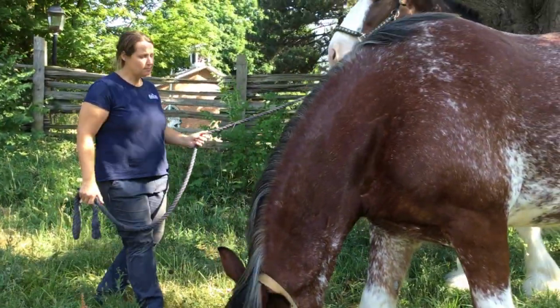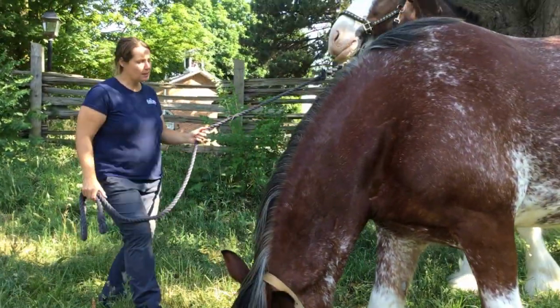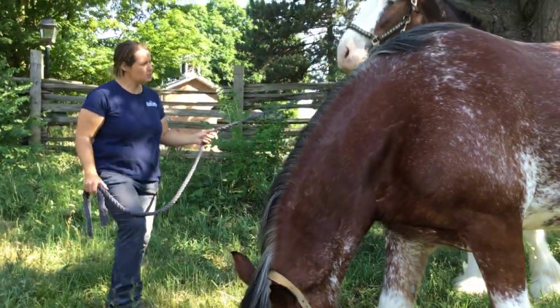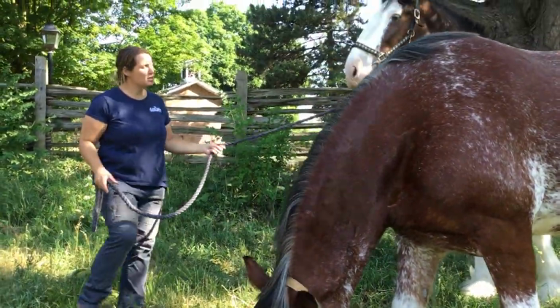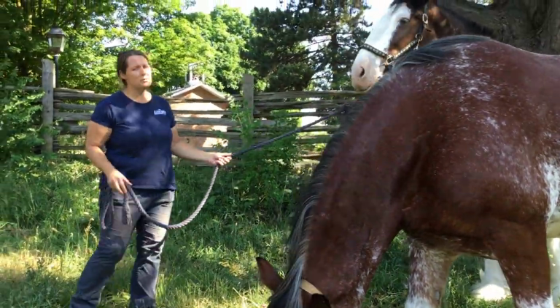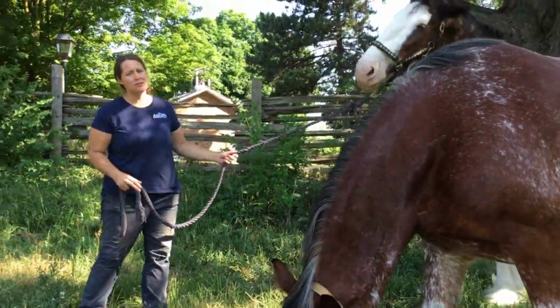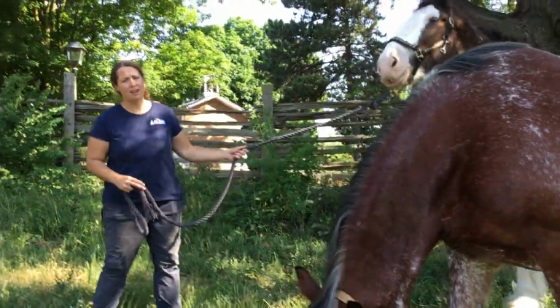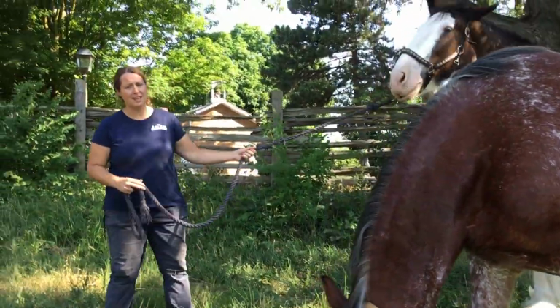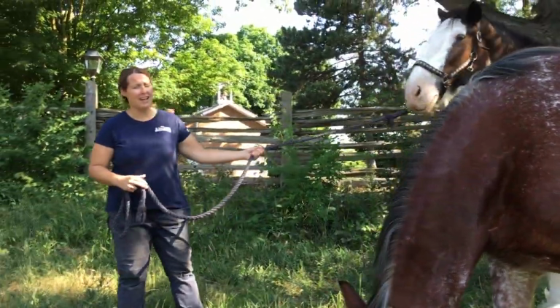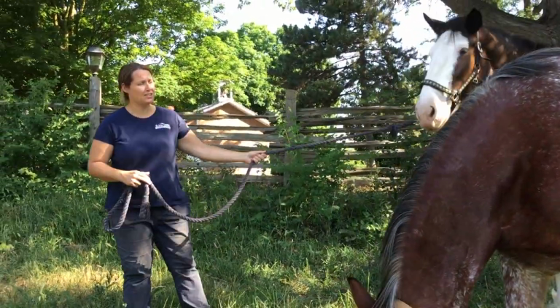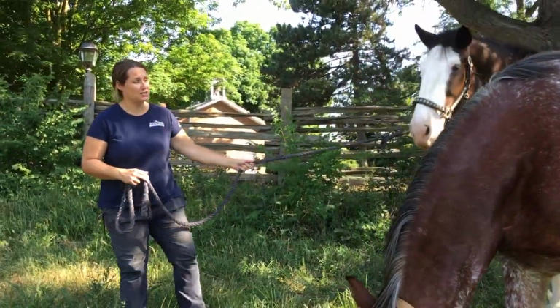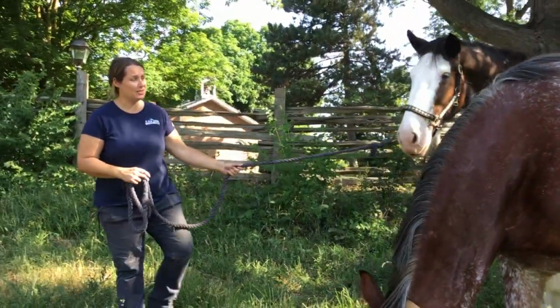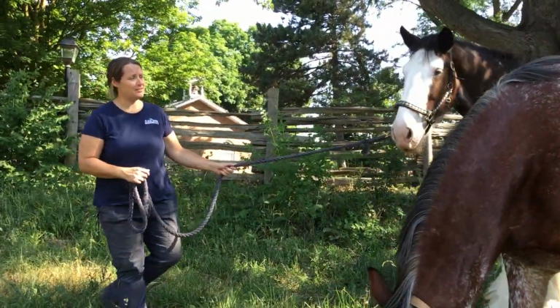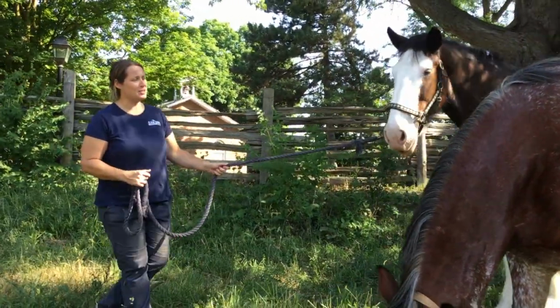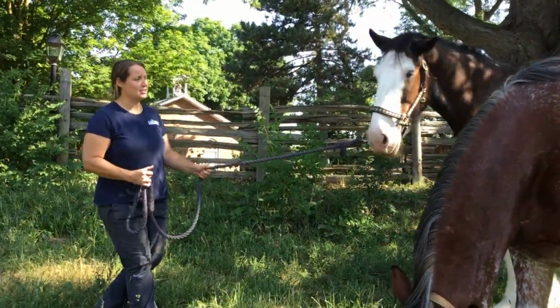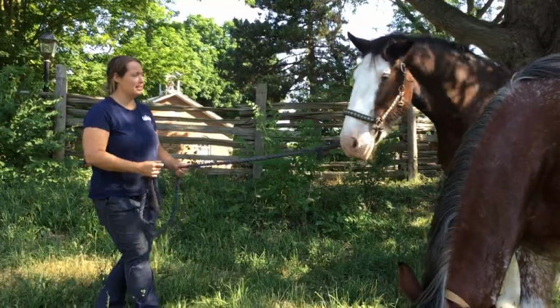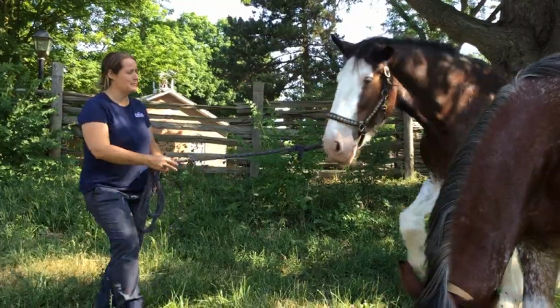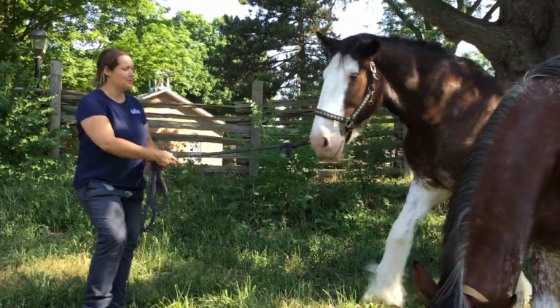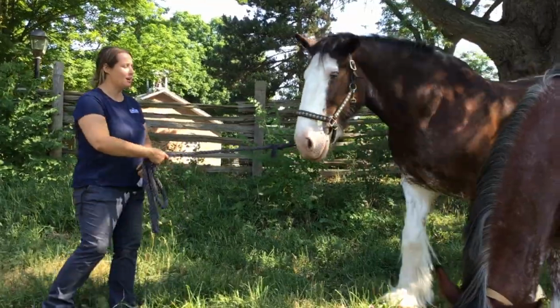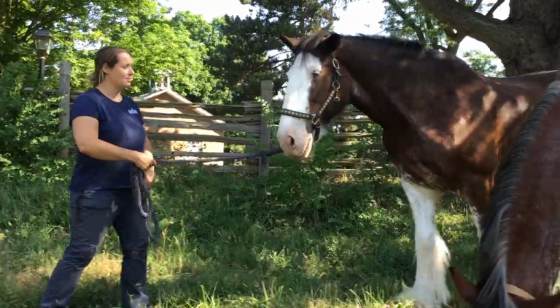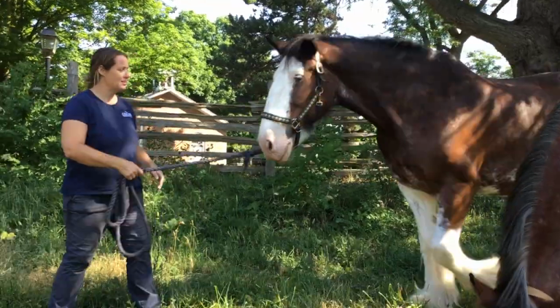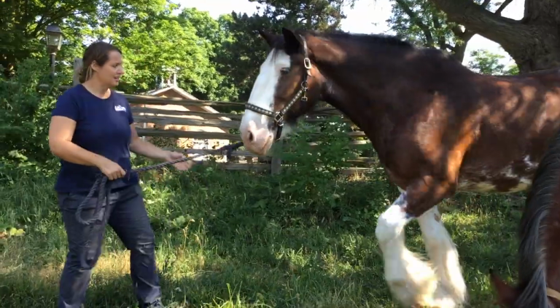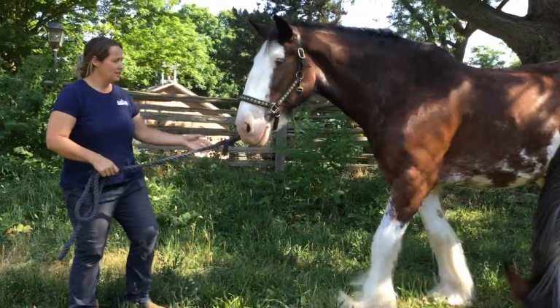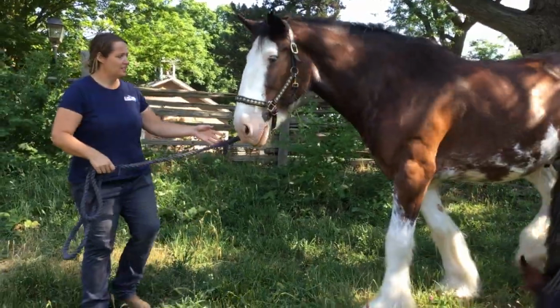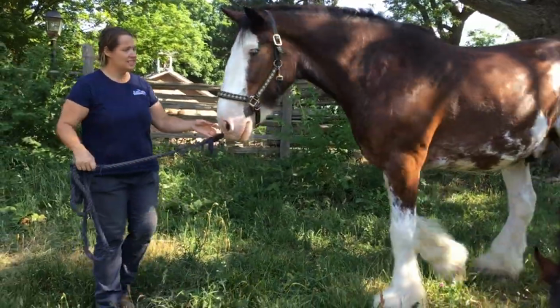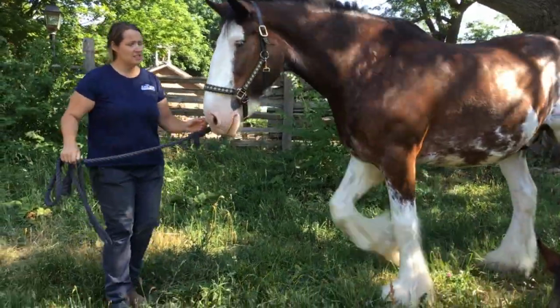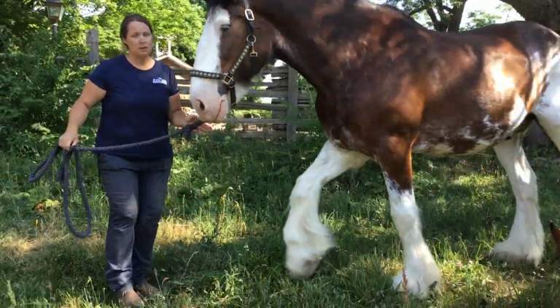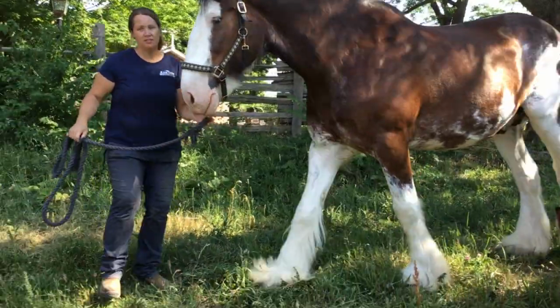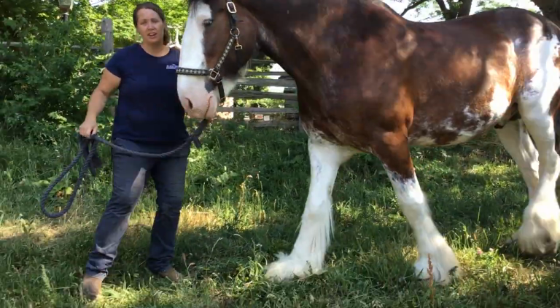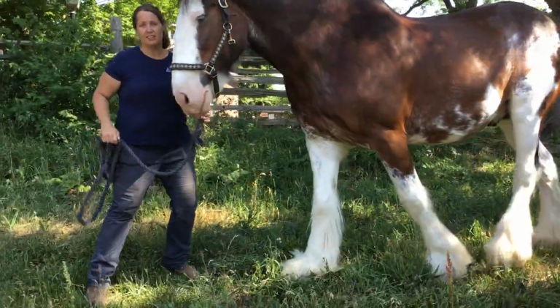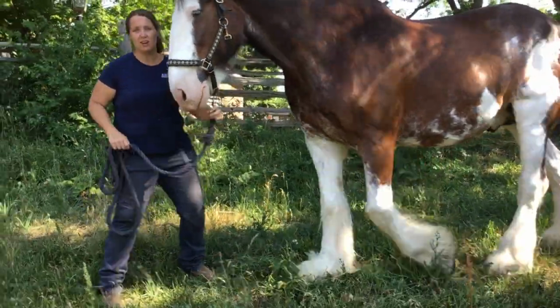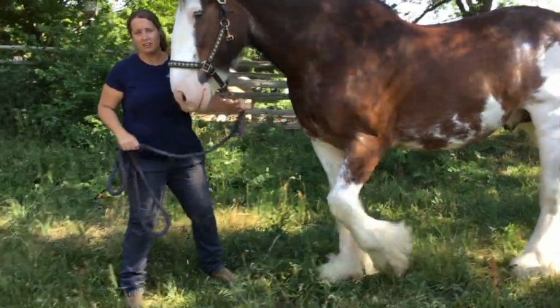I'm just going to move Ross ahead here so you can have a good look at him as well. You can see they're both fairly large.